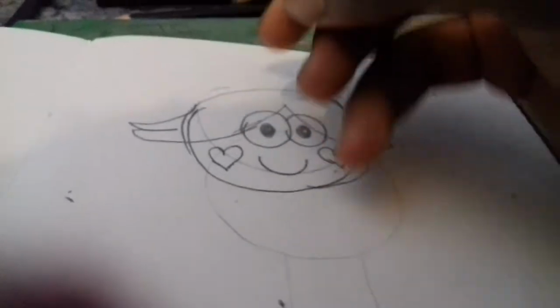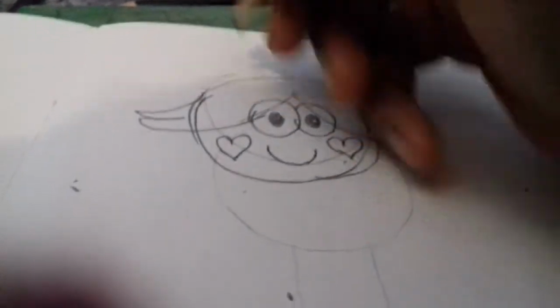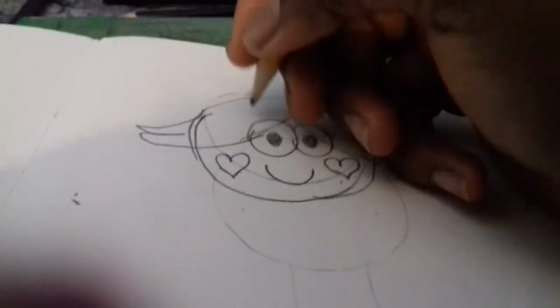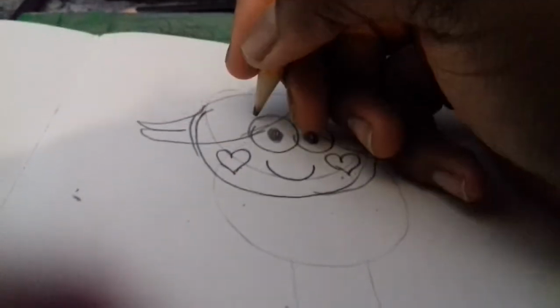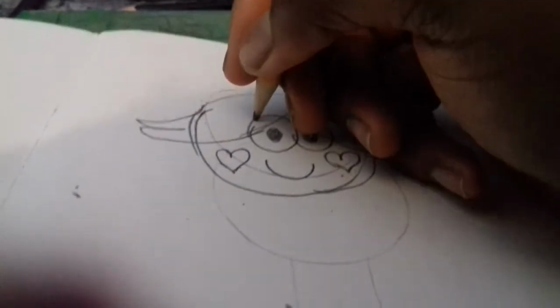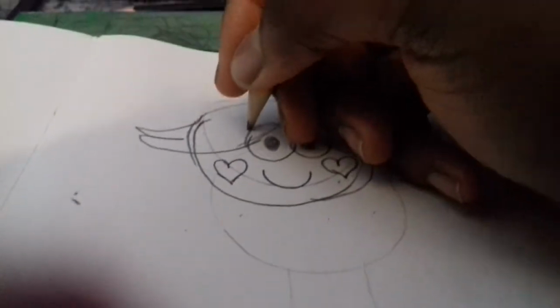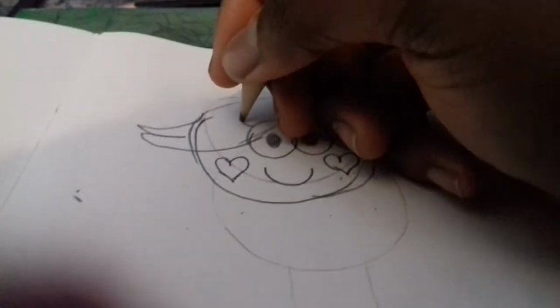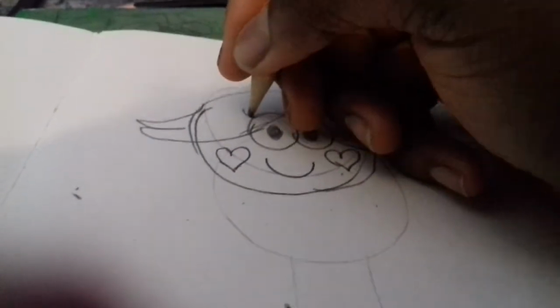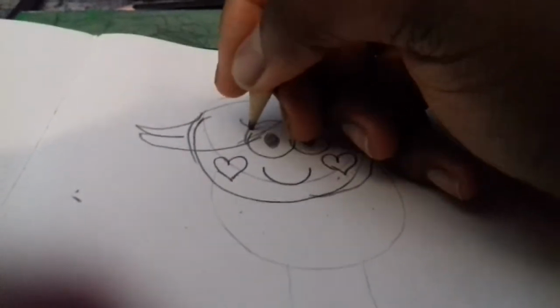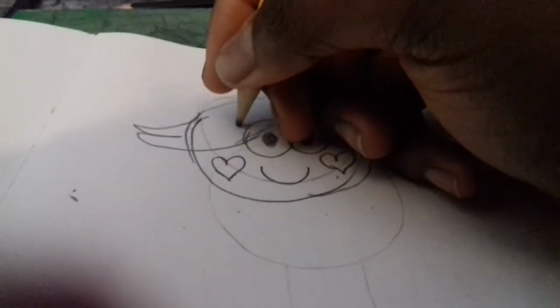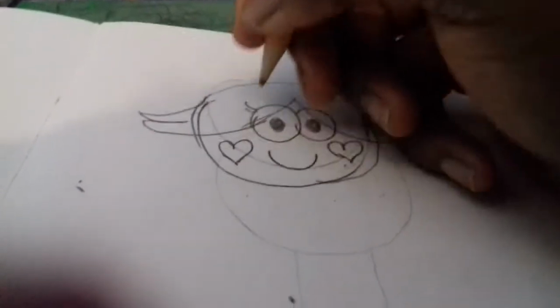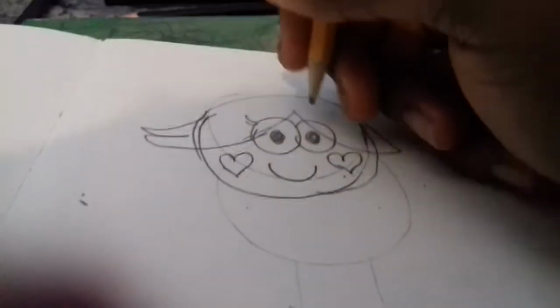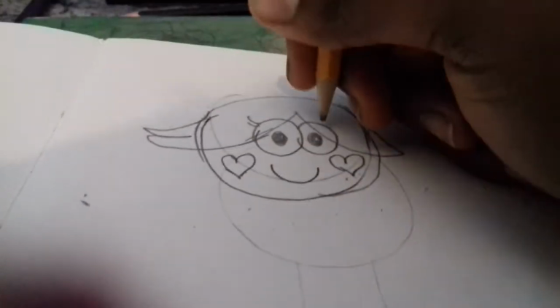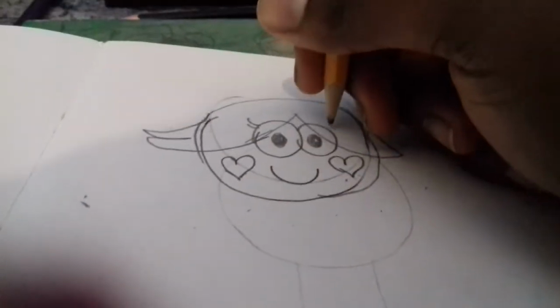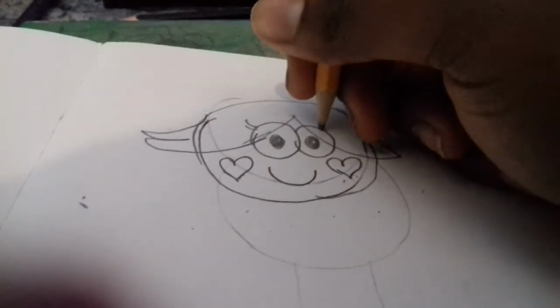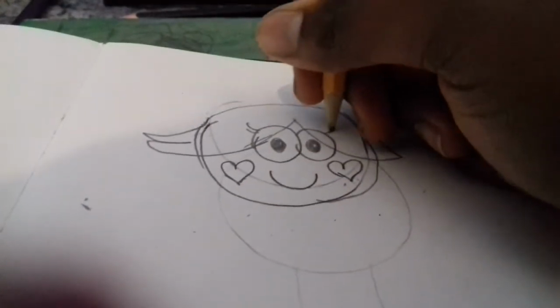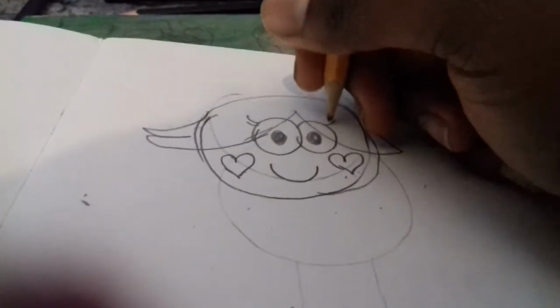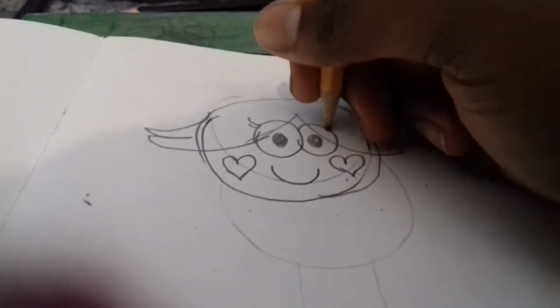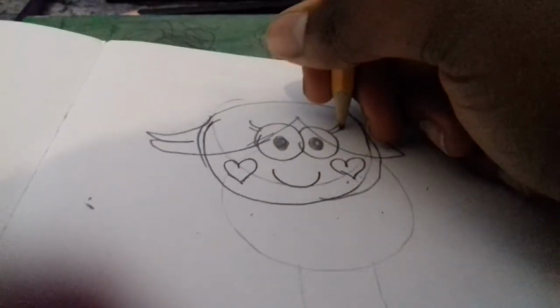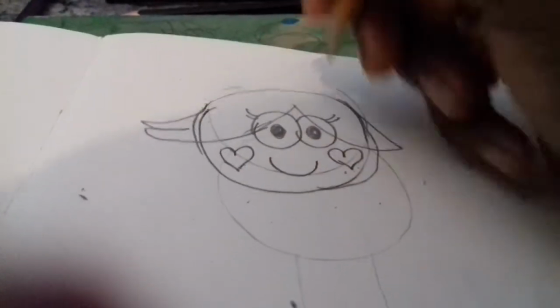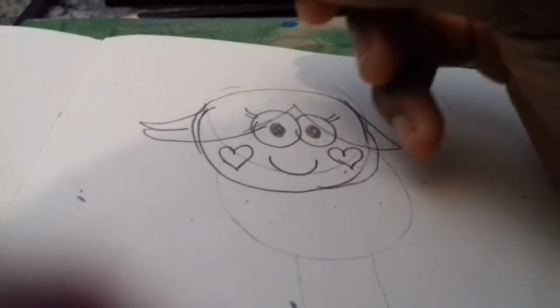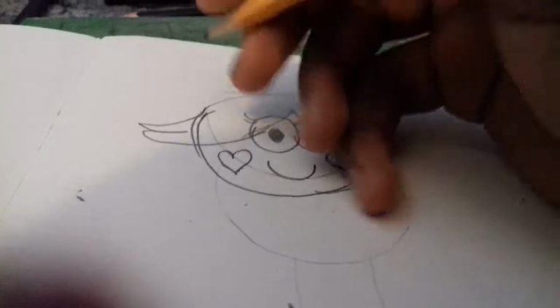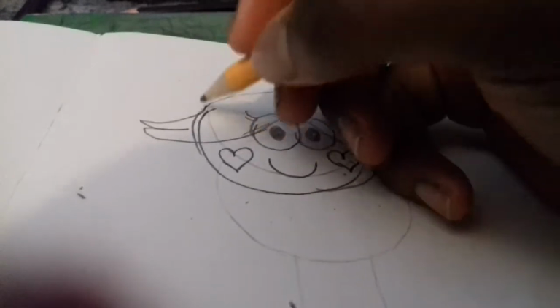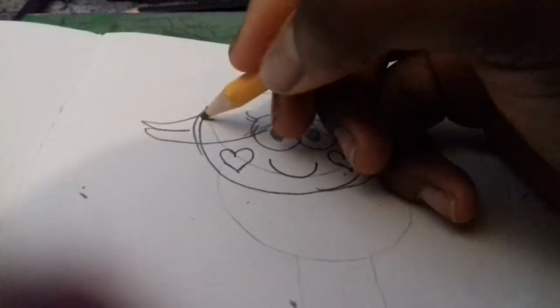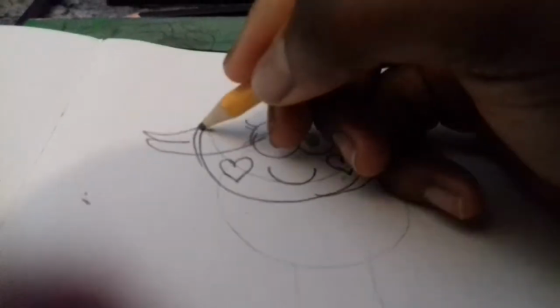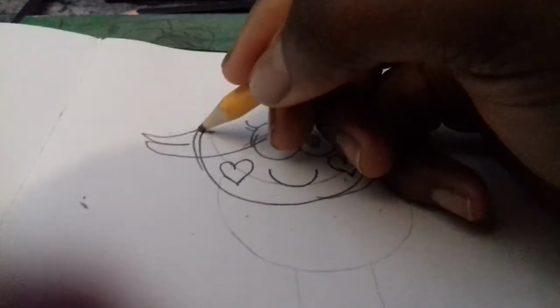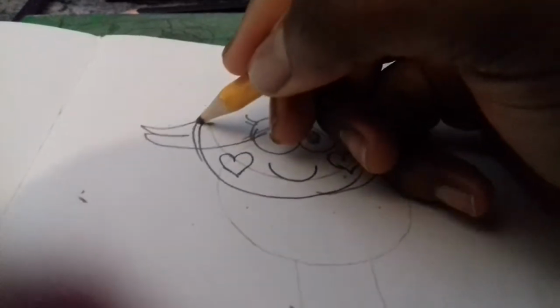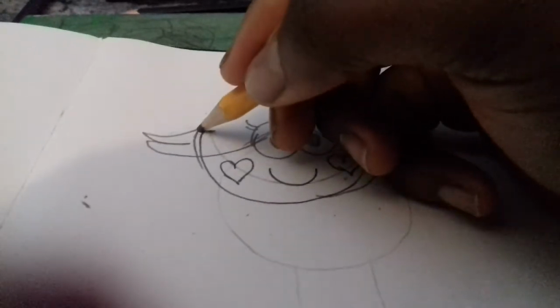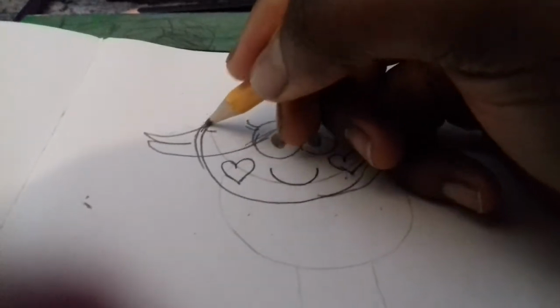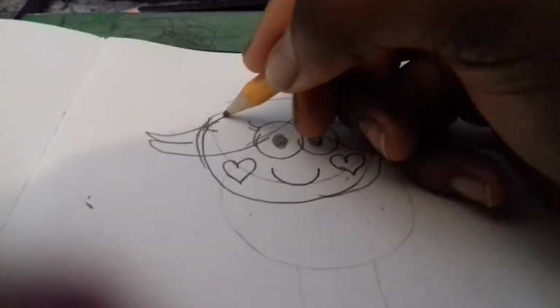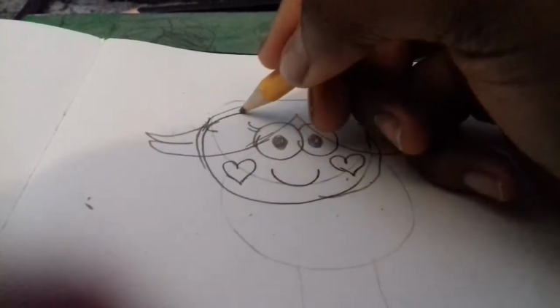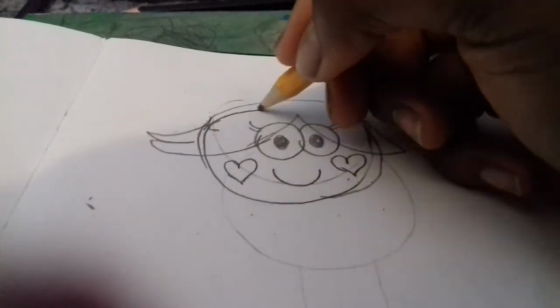With hearts. Now for her eyelashes. Like this and like that. Now for her hairband — it's like horns.